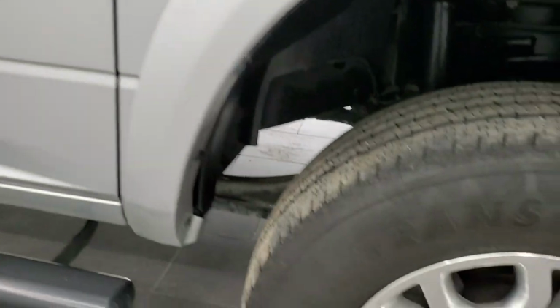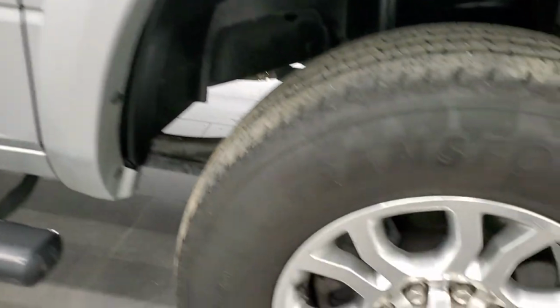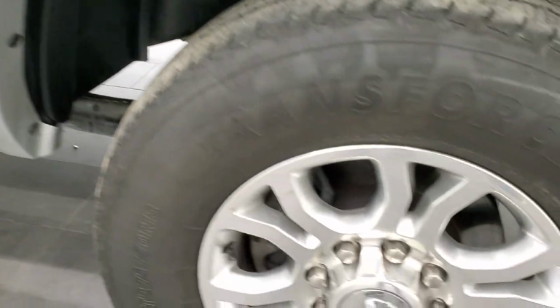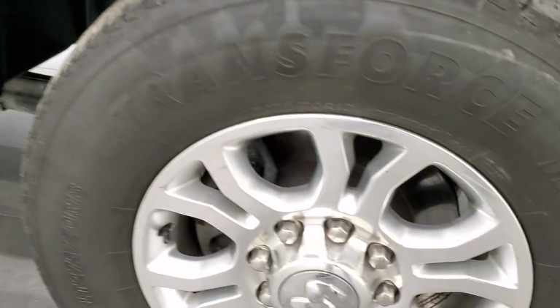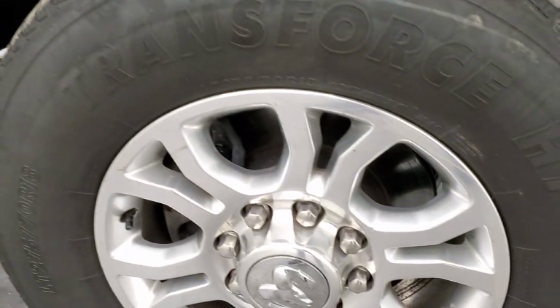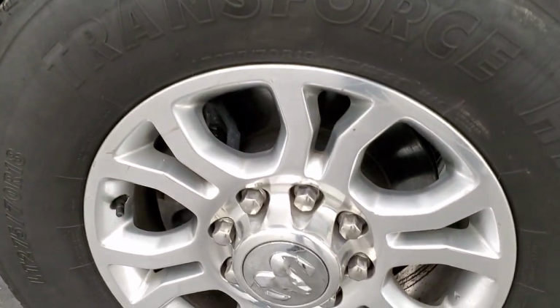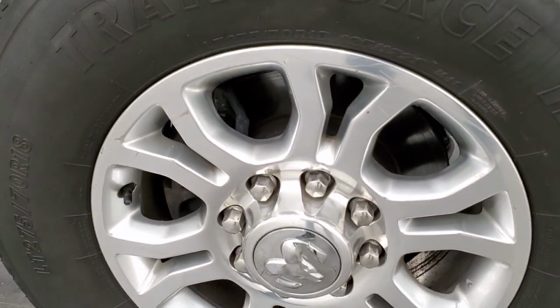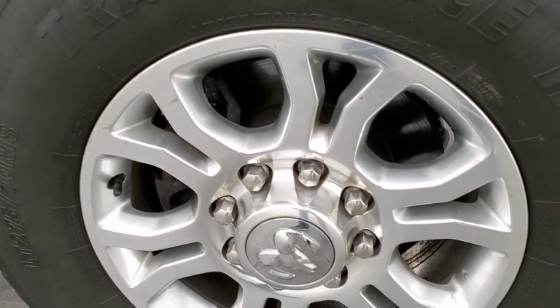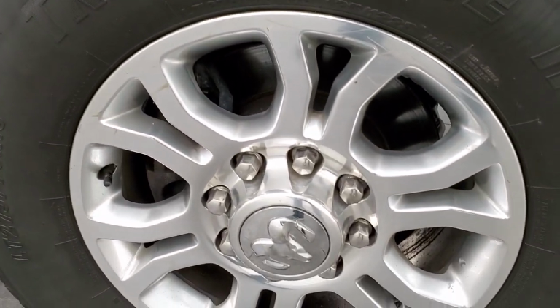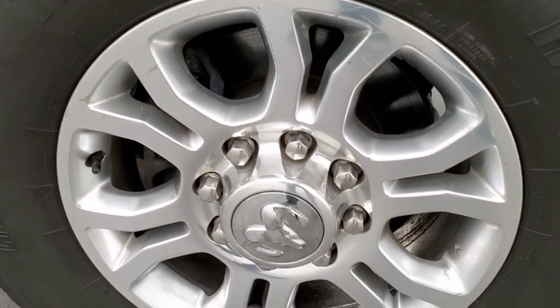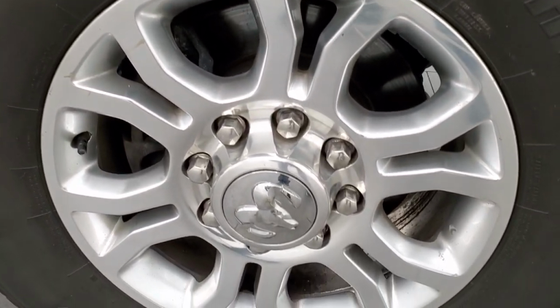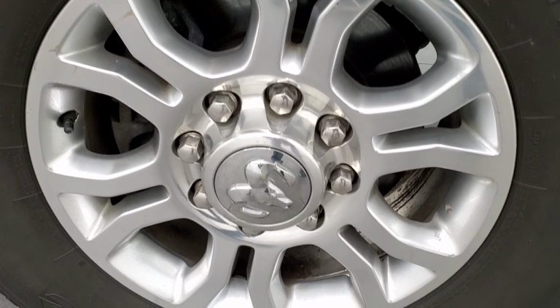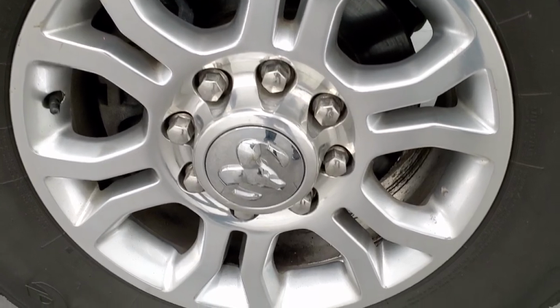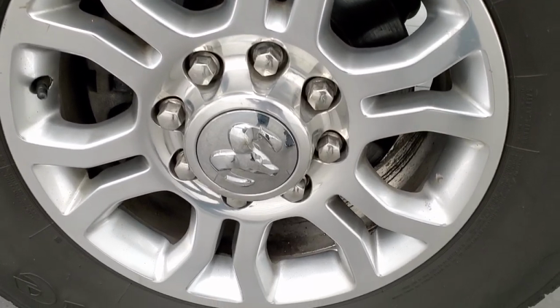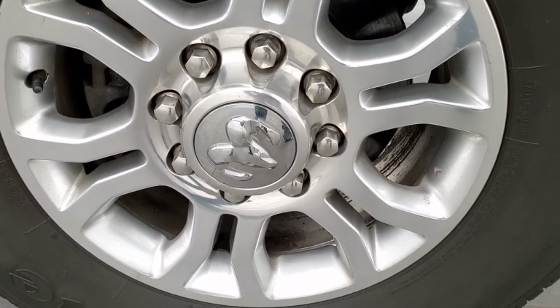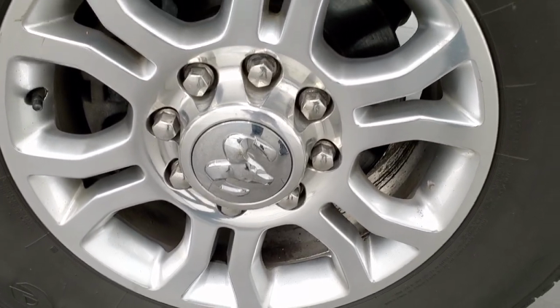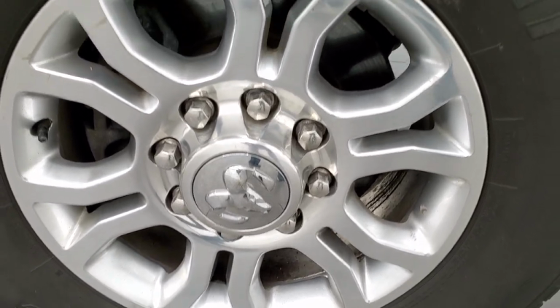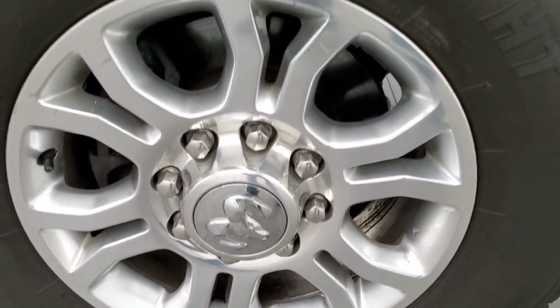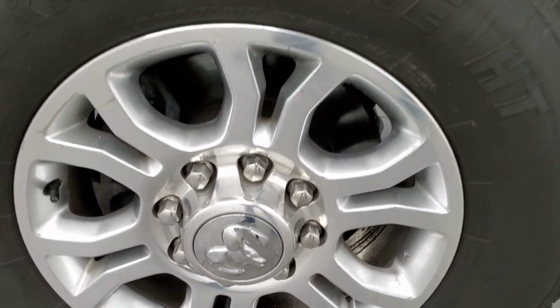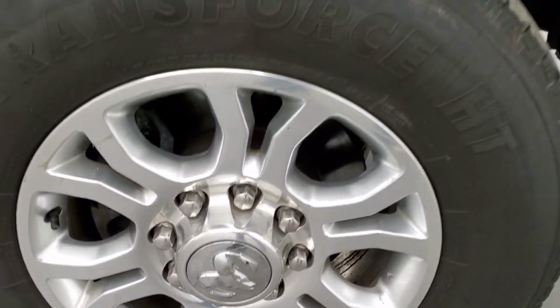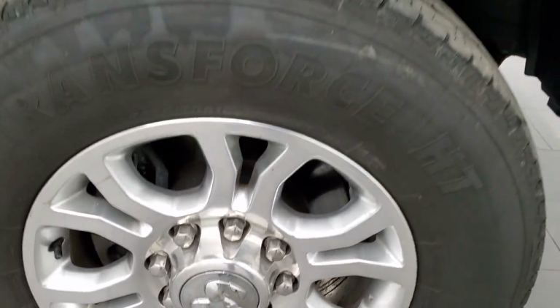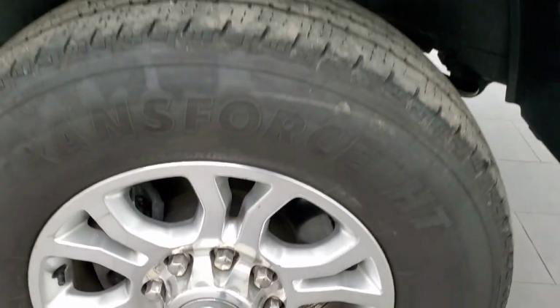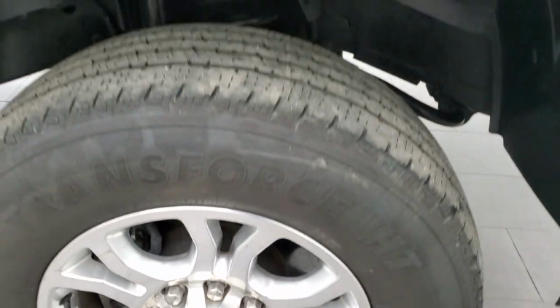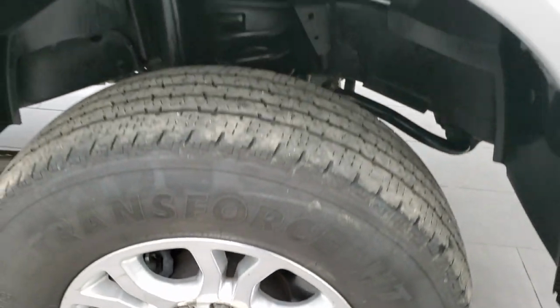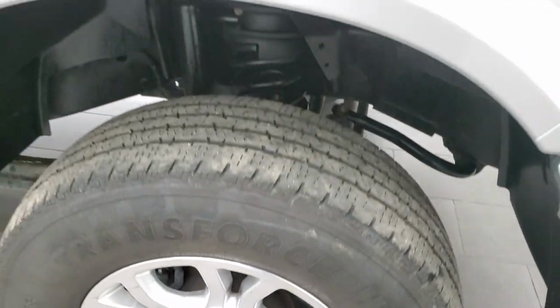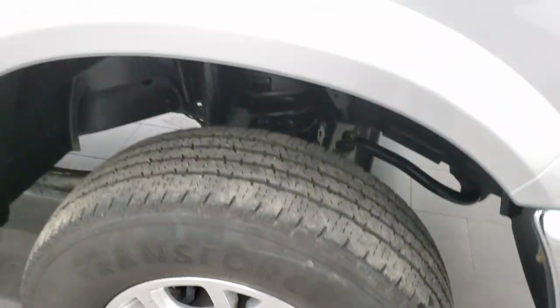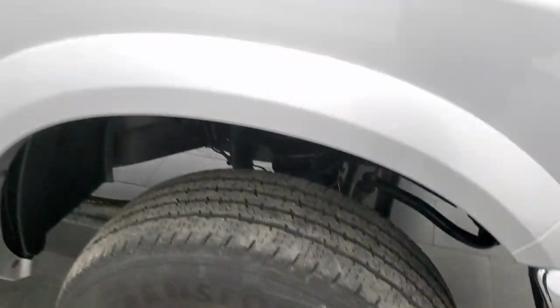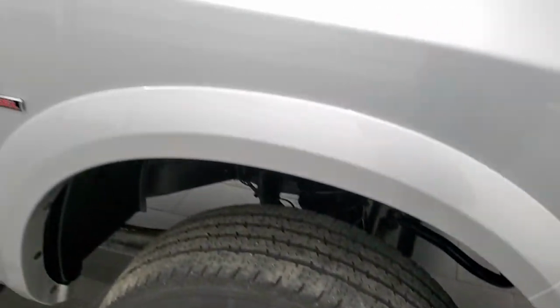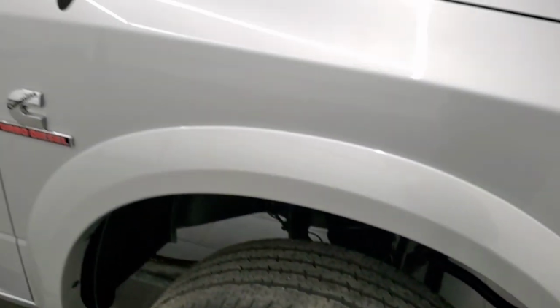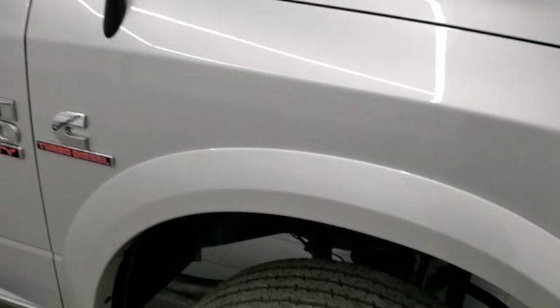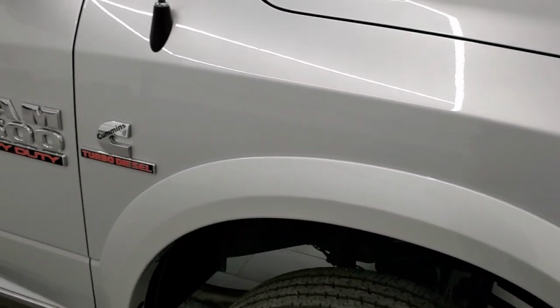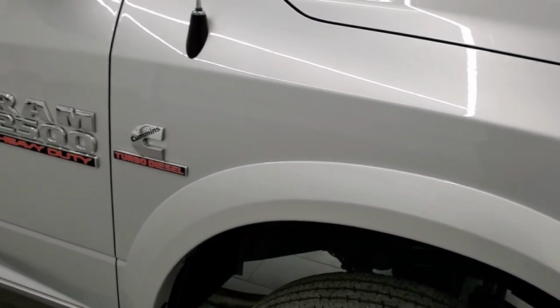Passenger side rim — just a couple little scuffs on it, nothing too bad. But did want to point that out.